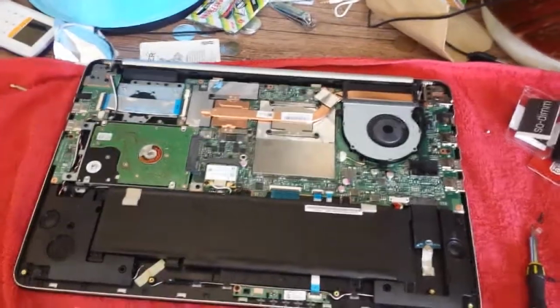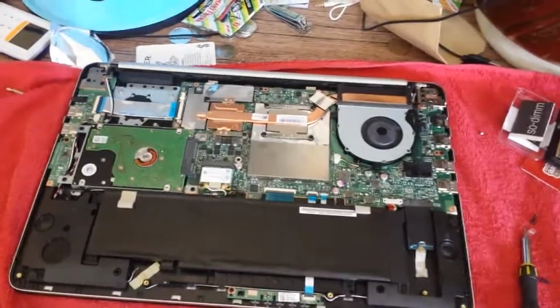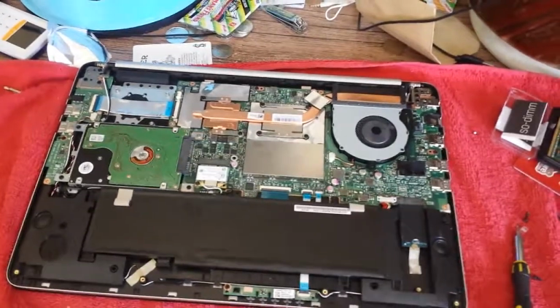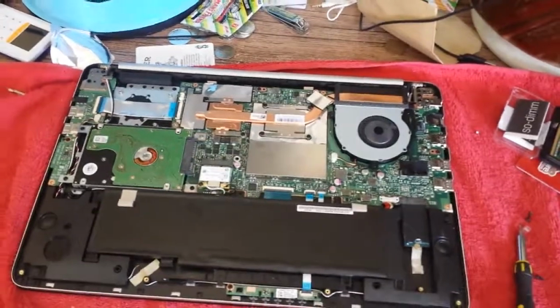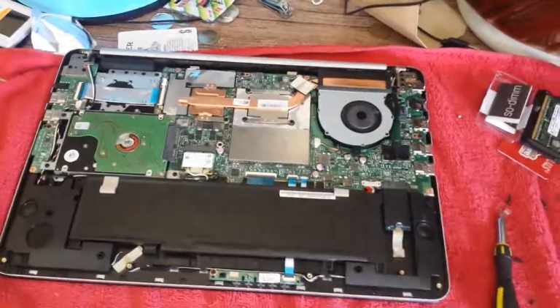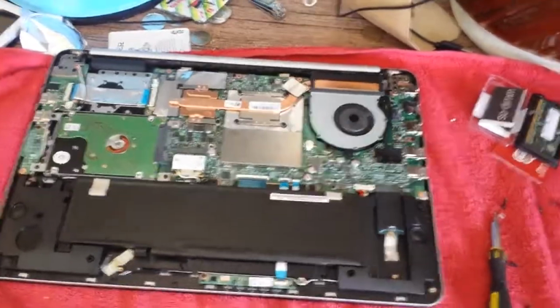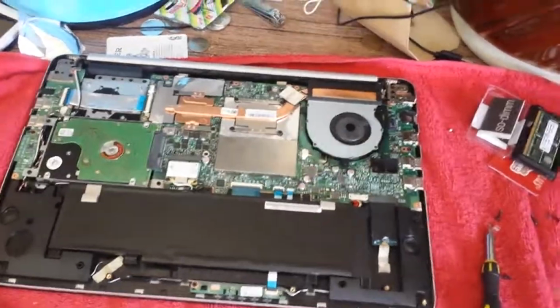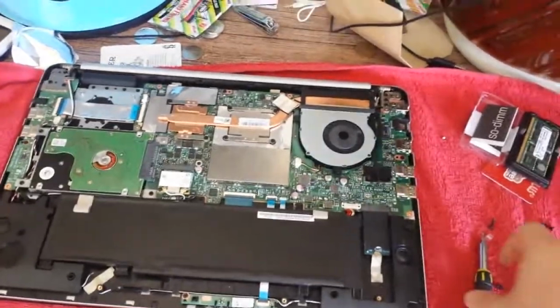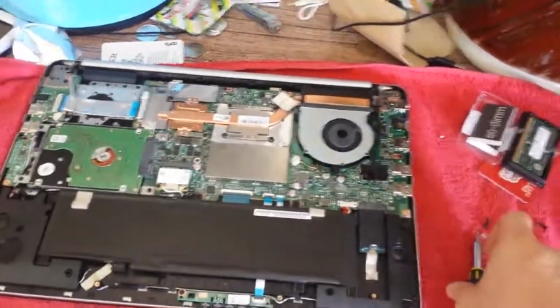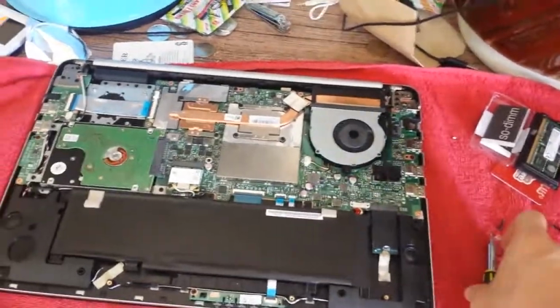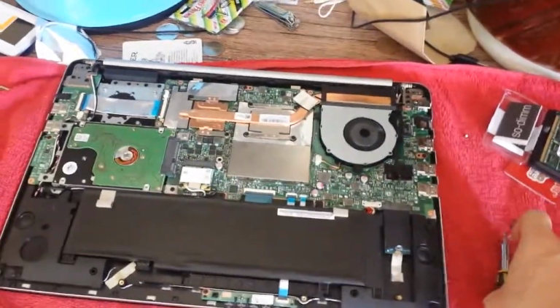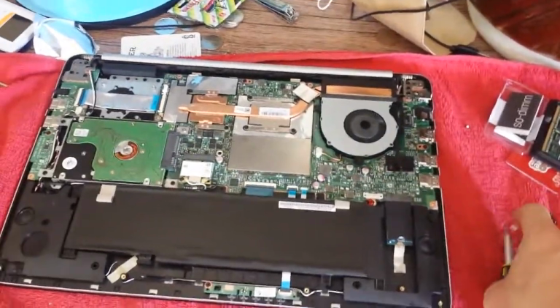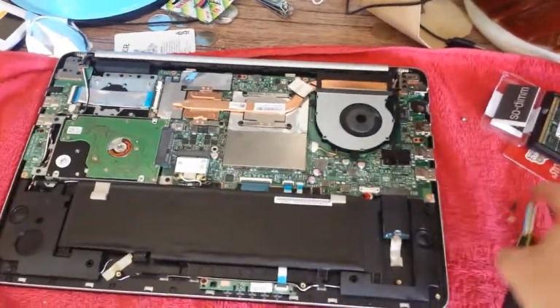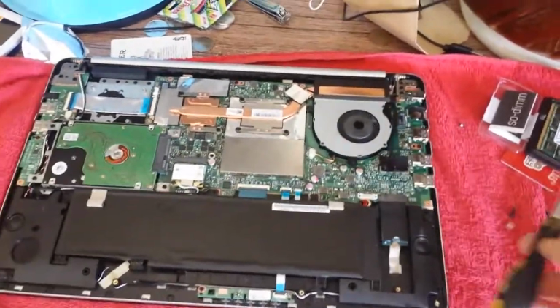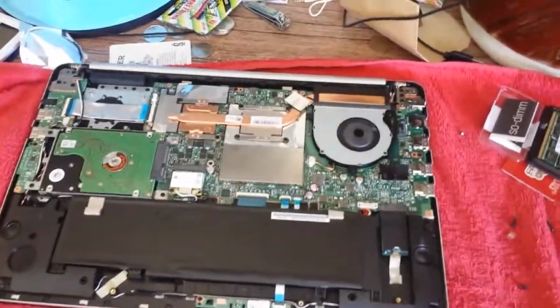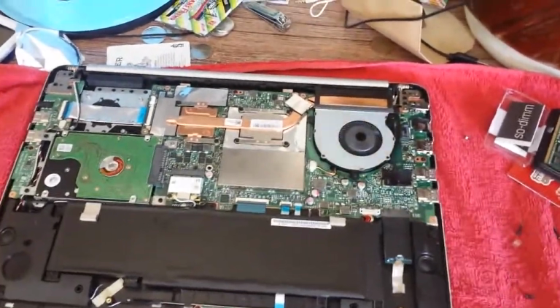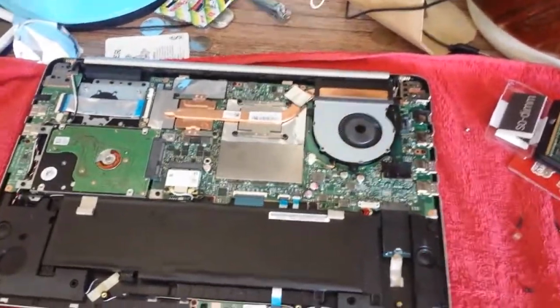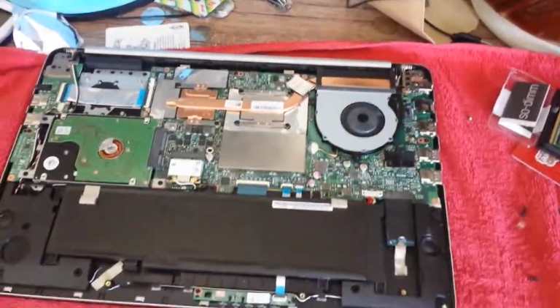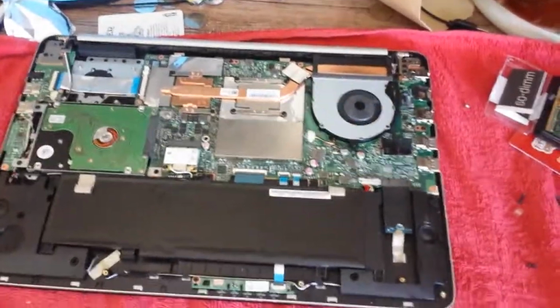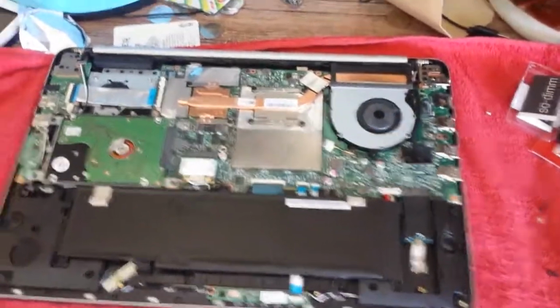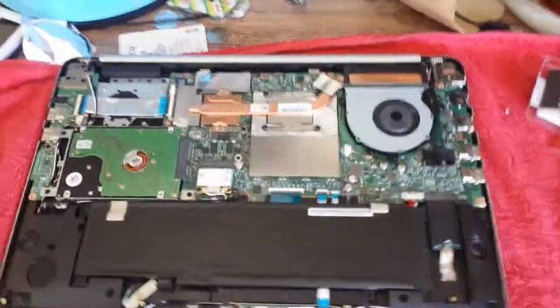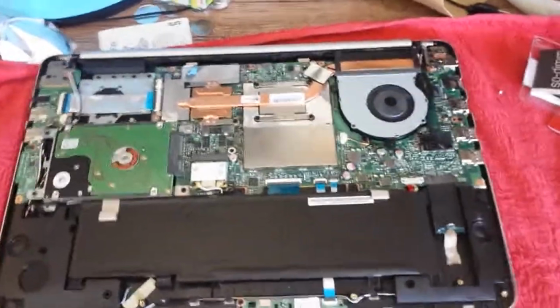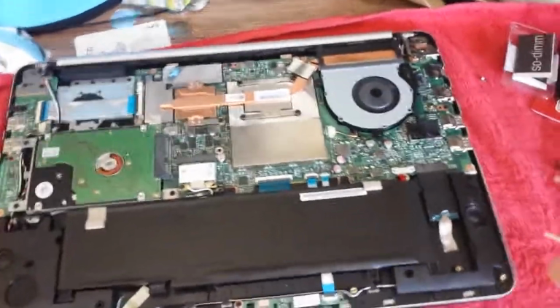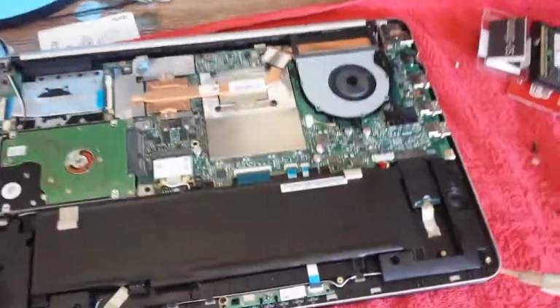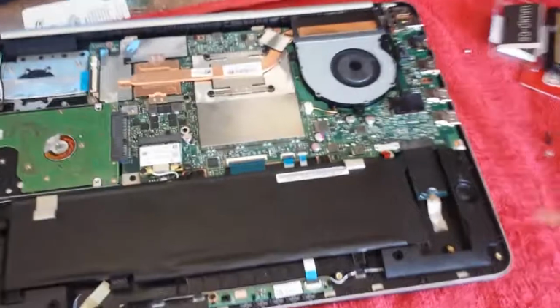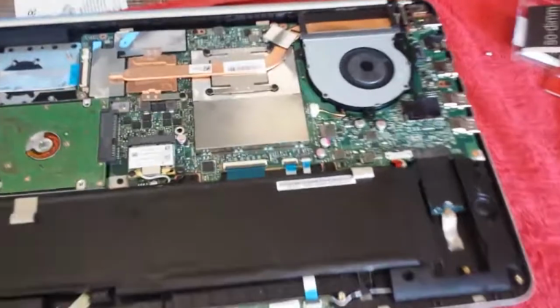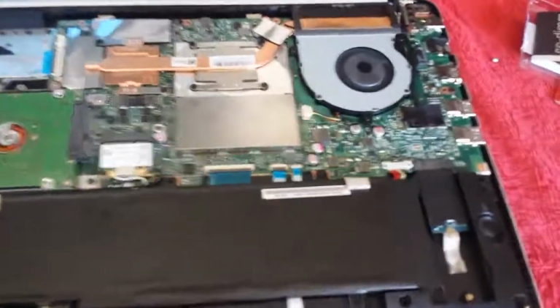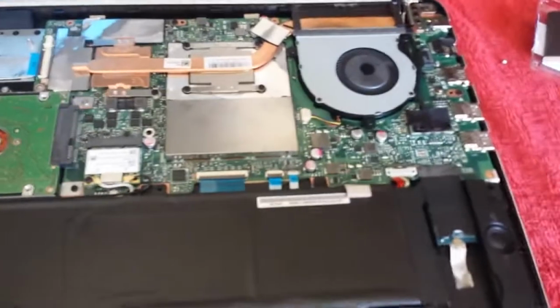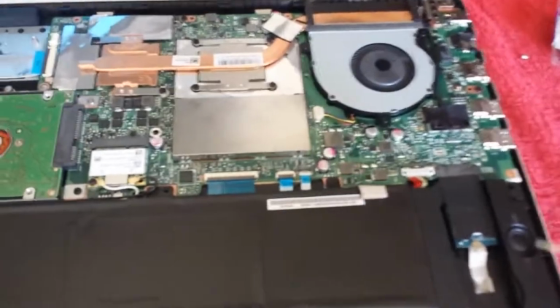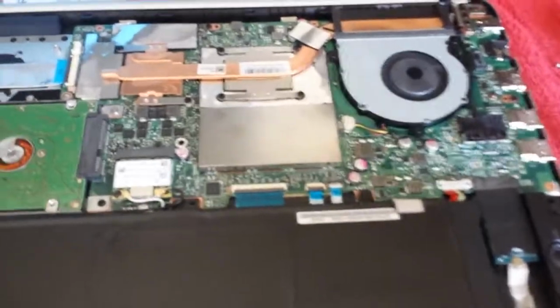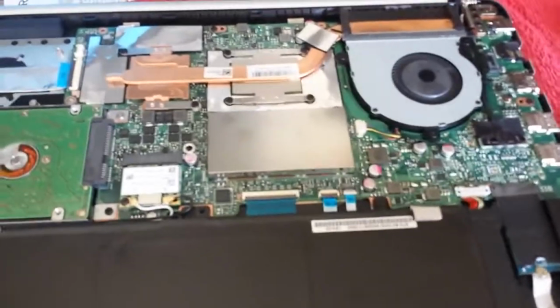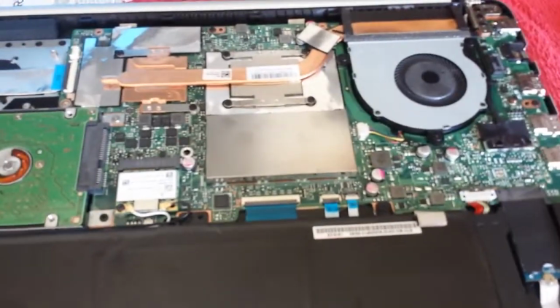Right, so here's how to replace the RAM. Sorry if the screen's a bit shaky, that's just my hands.